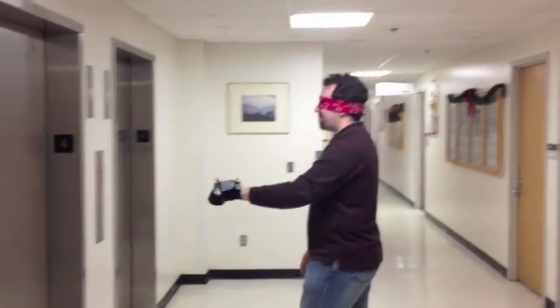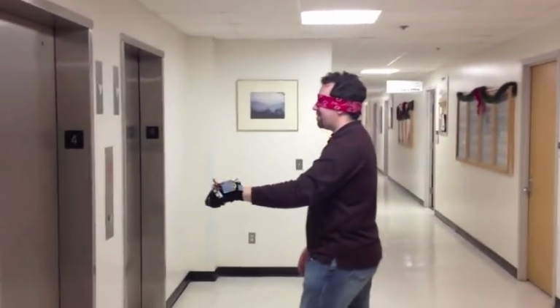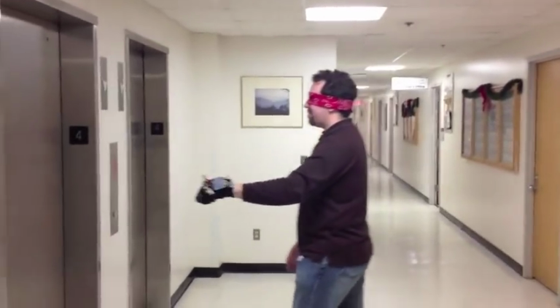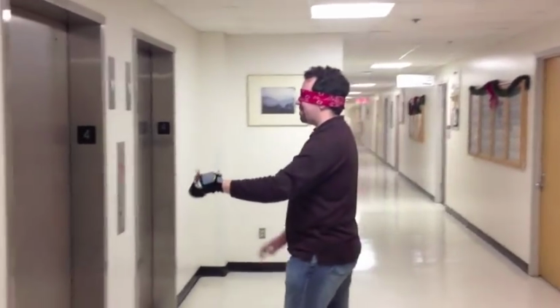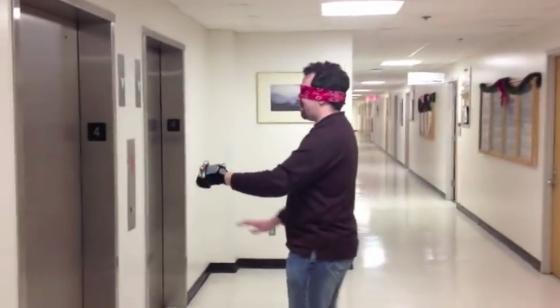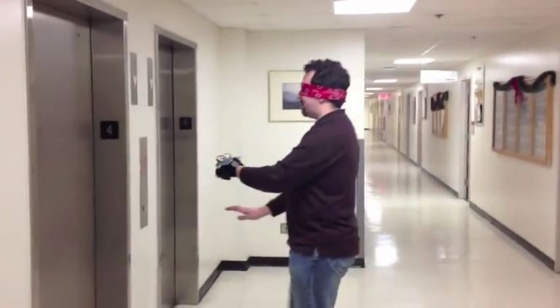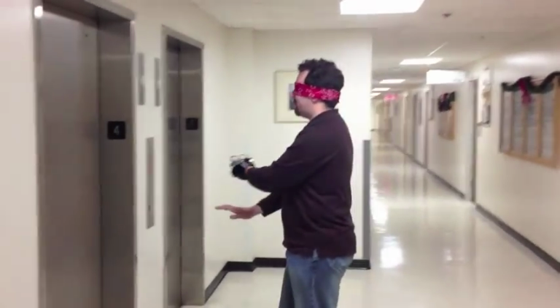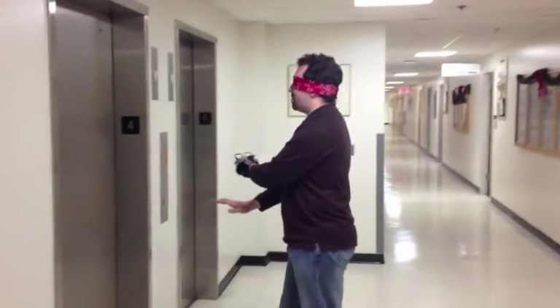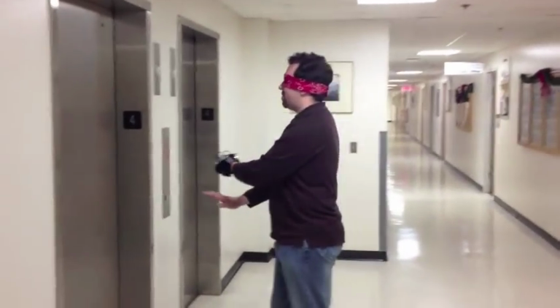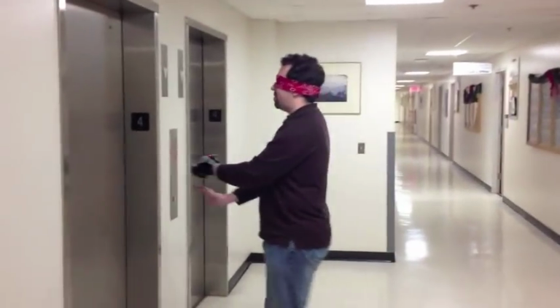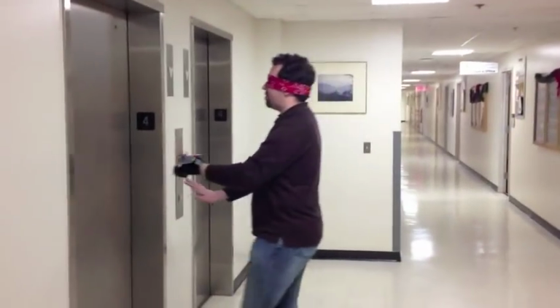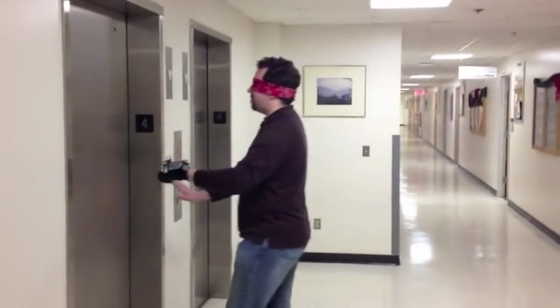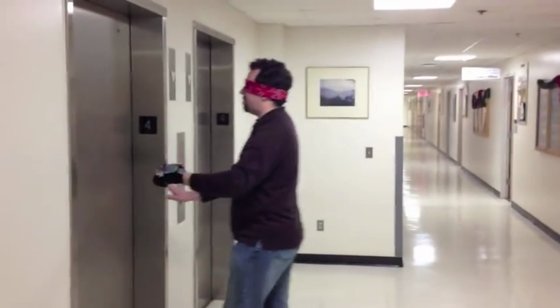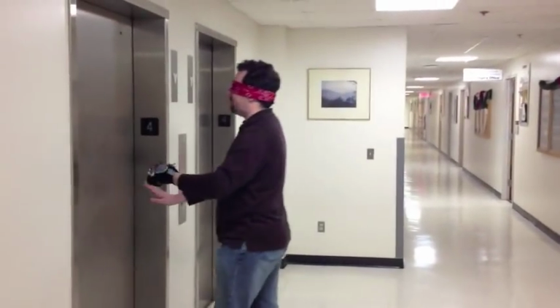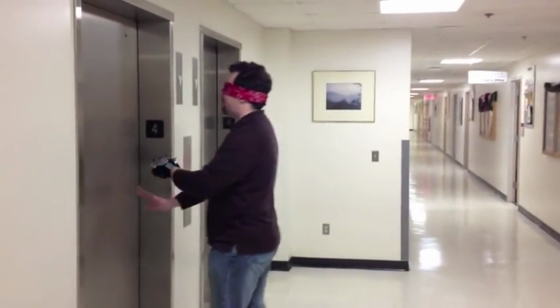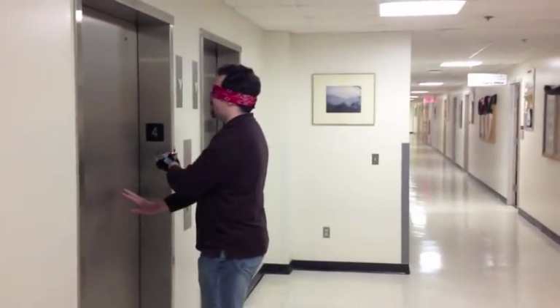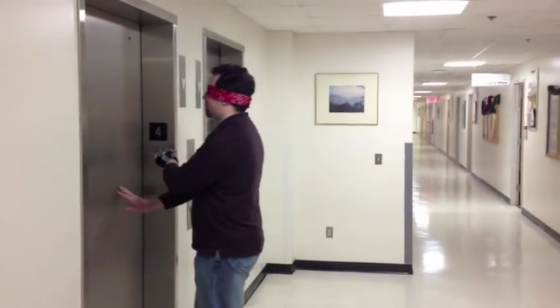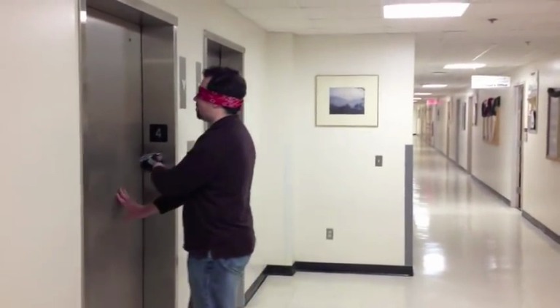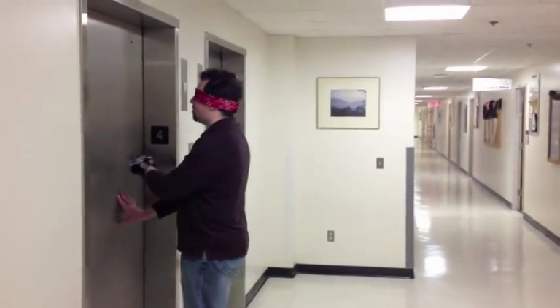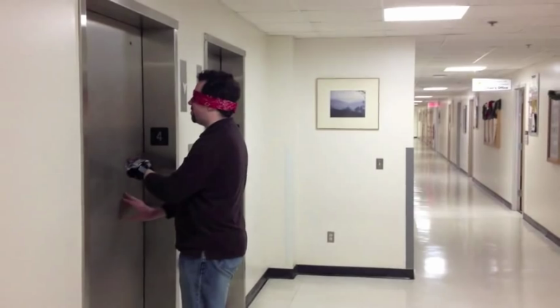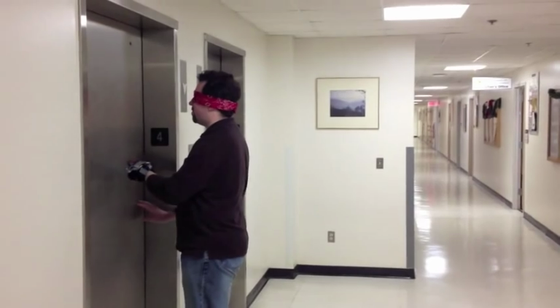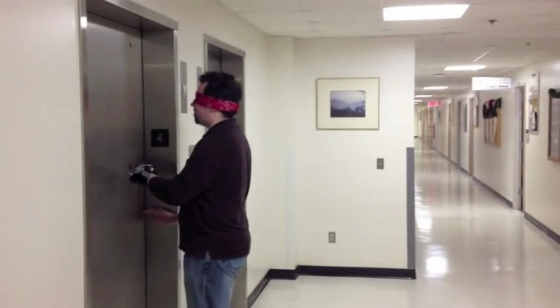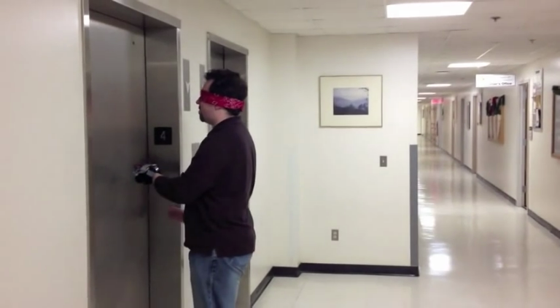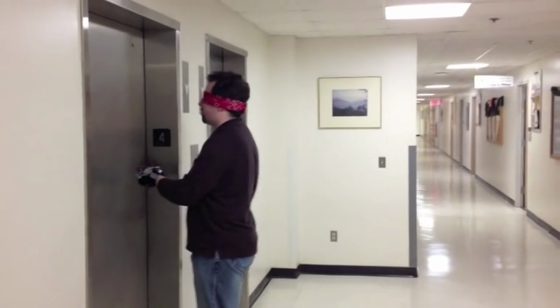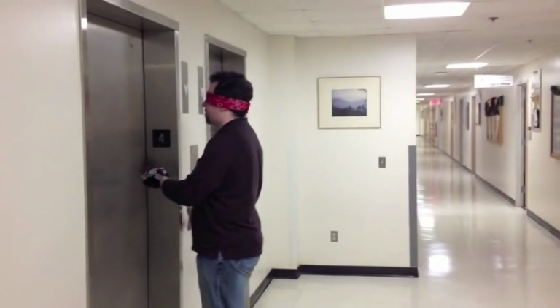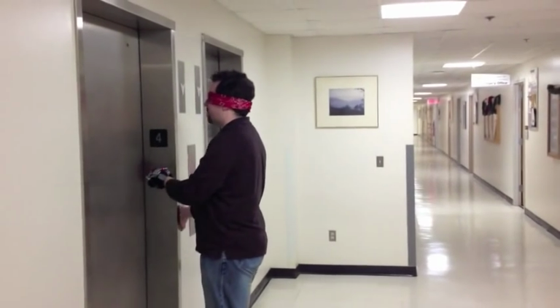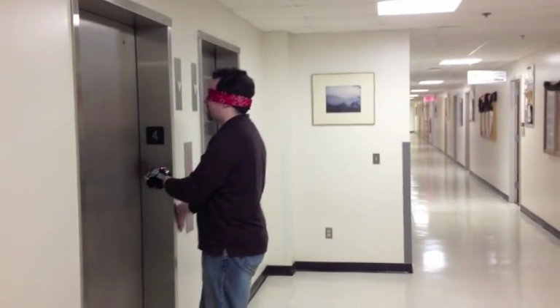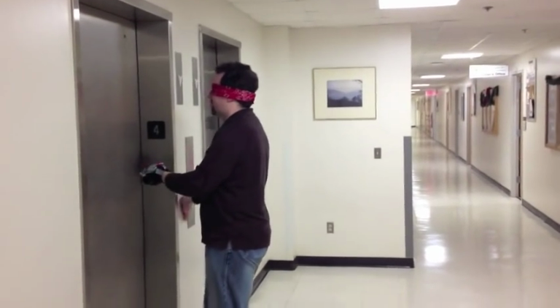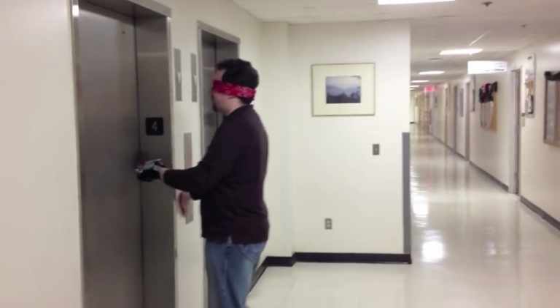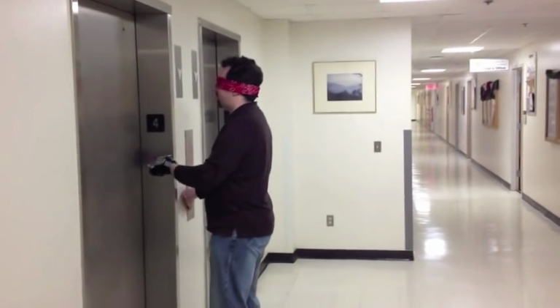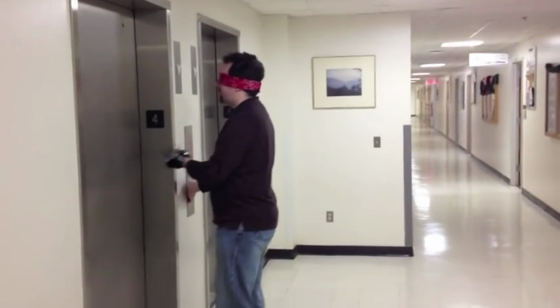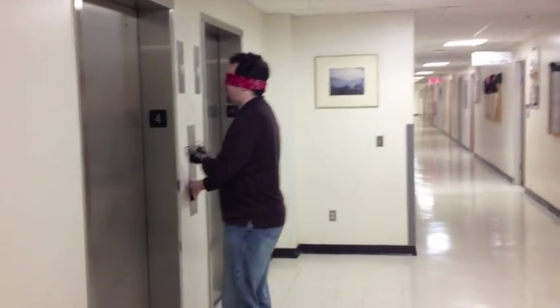Here, Lee knows to raise his hand before he touches the elevator, because he feels that the wall is near.